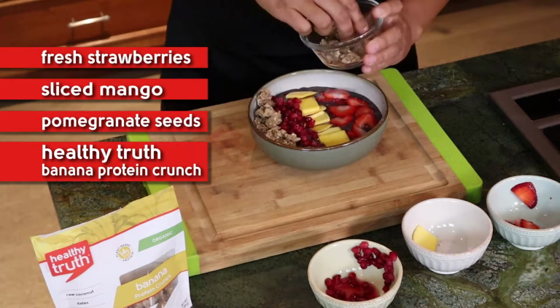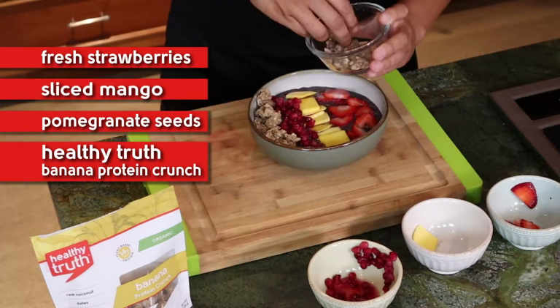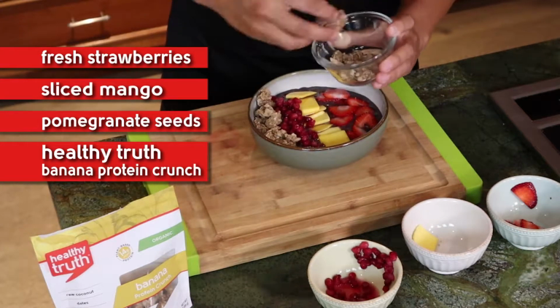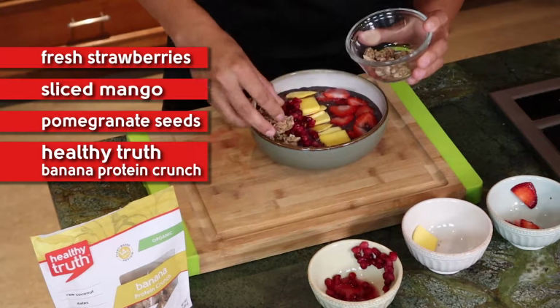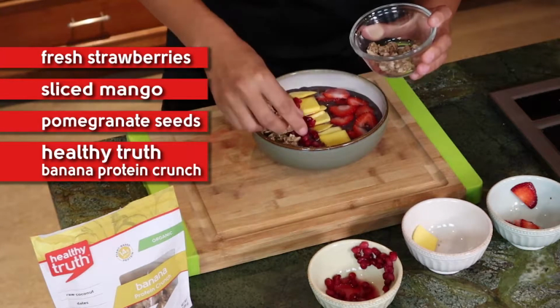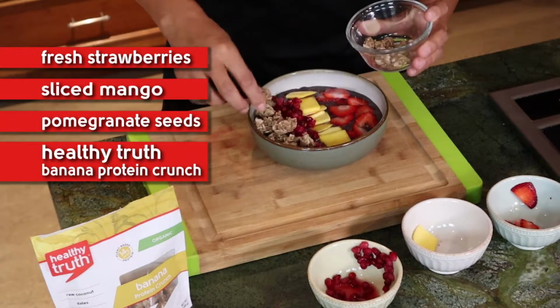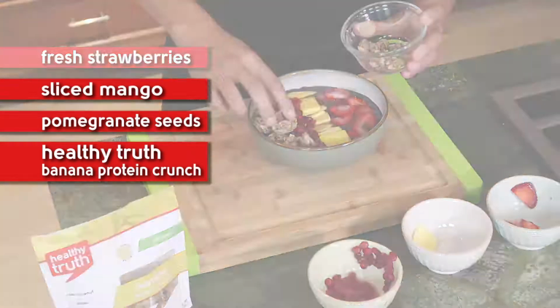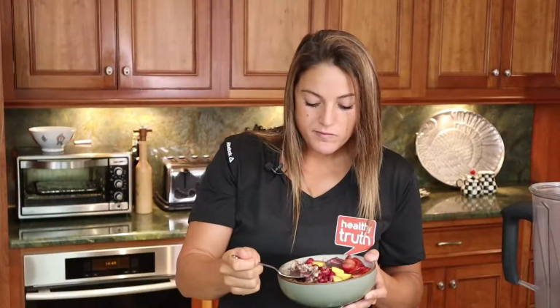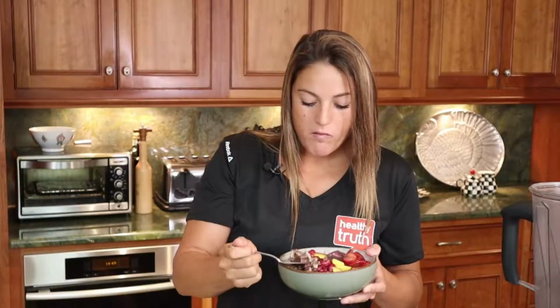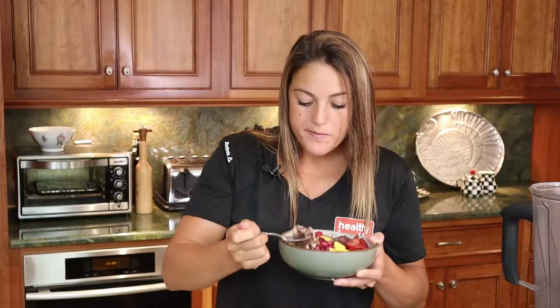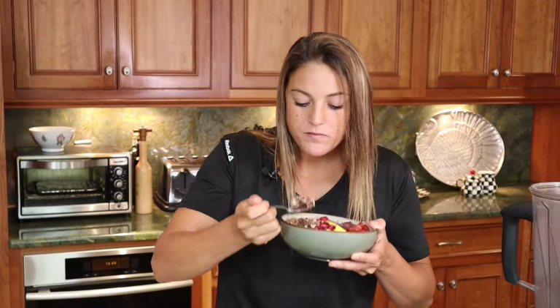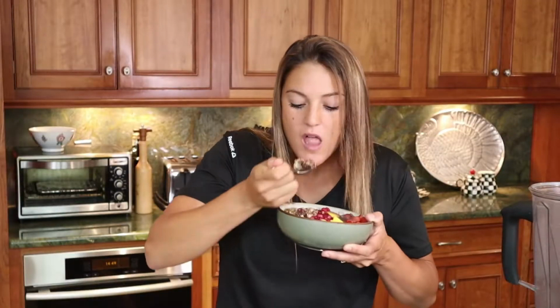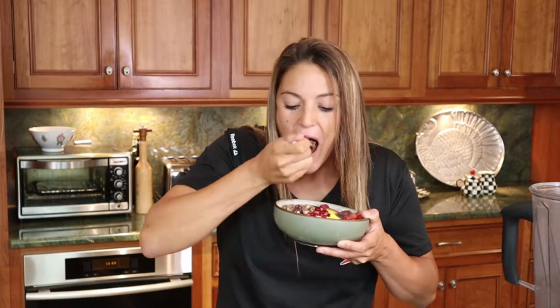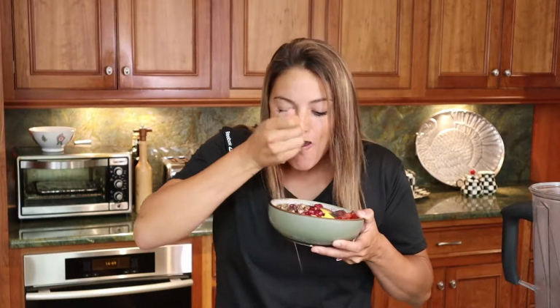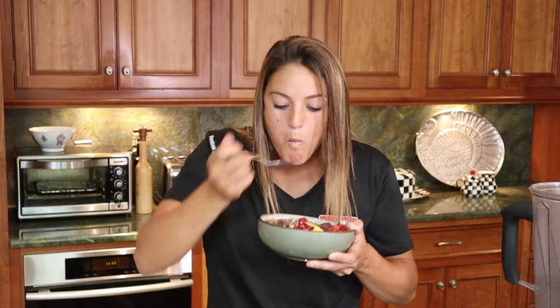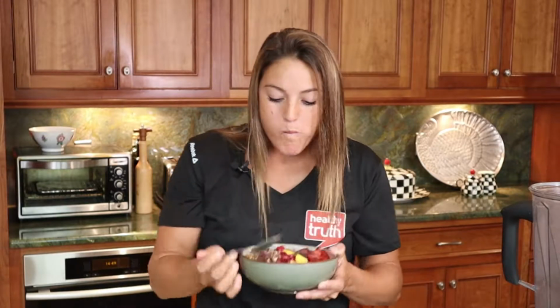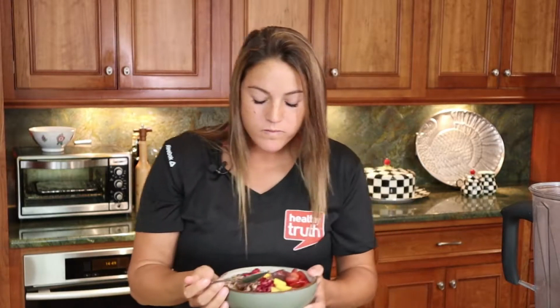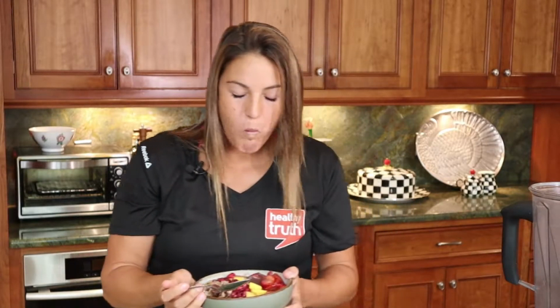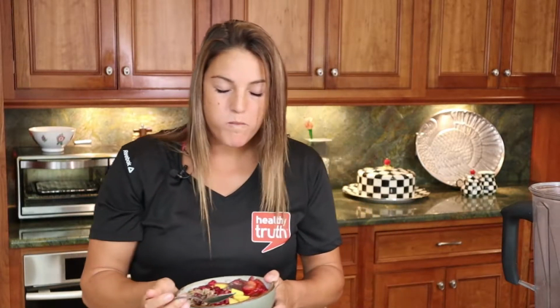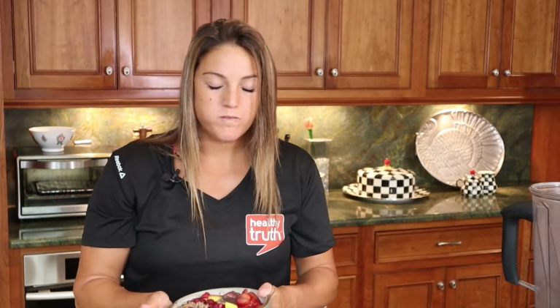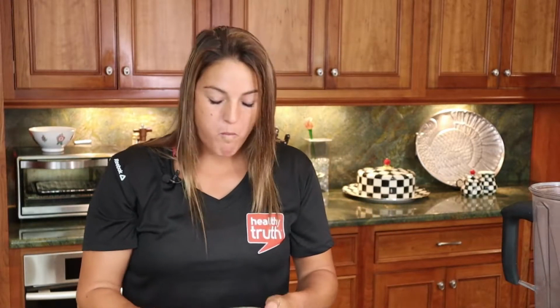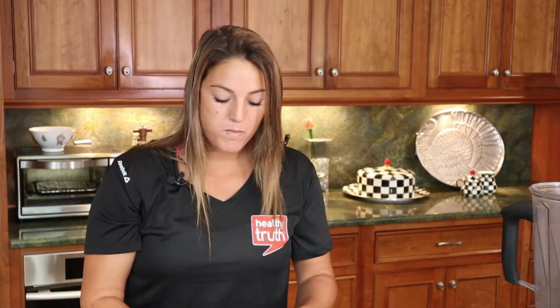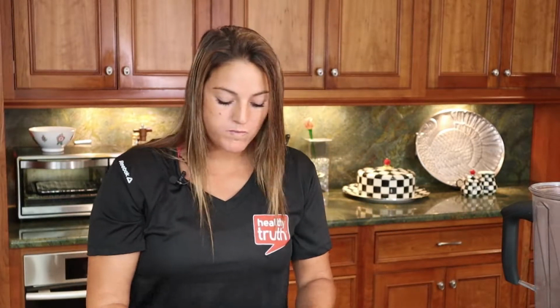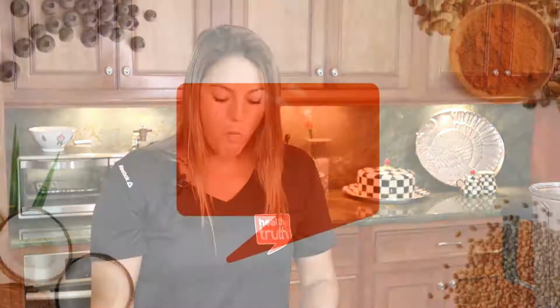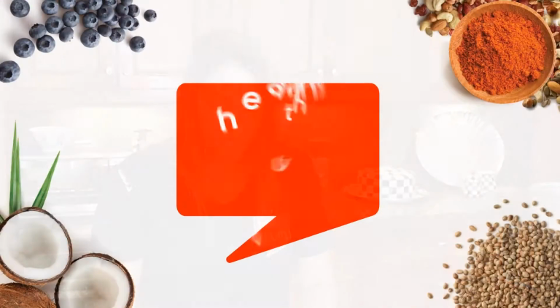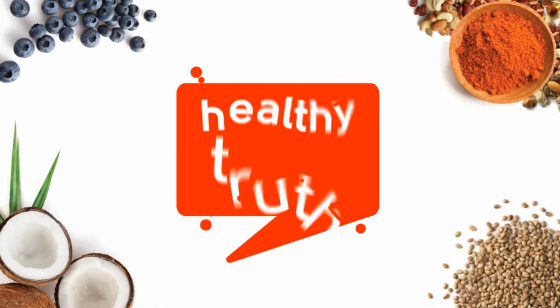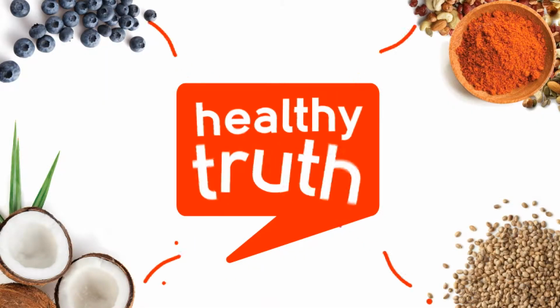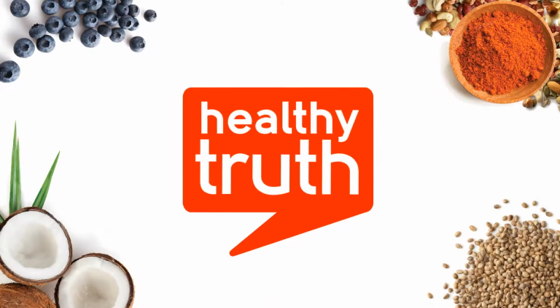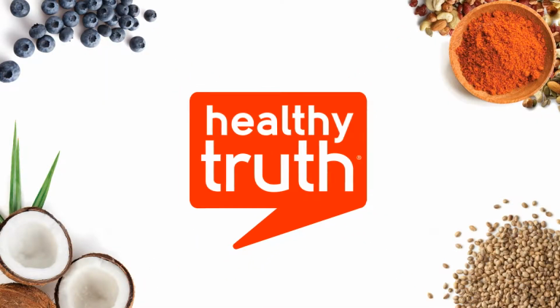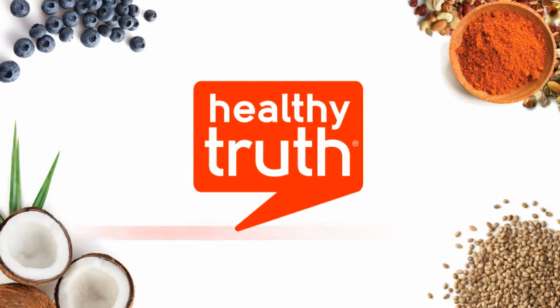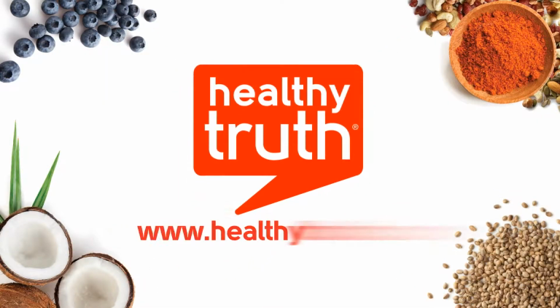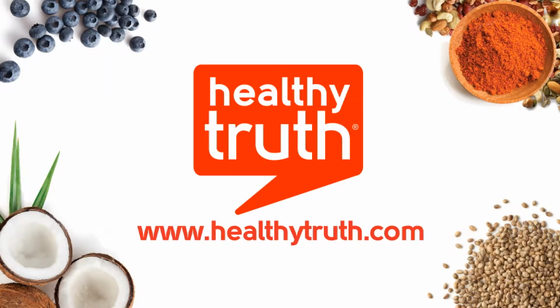Awesome addition. This bowl is my go-to for an energy boost to start my day. Get the full recipe now at HealthyTruth.com.